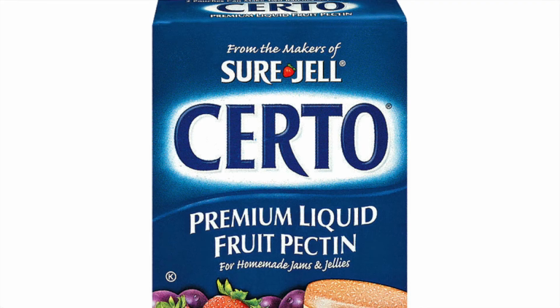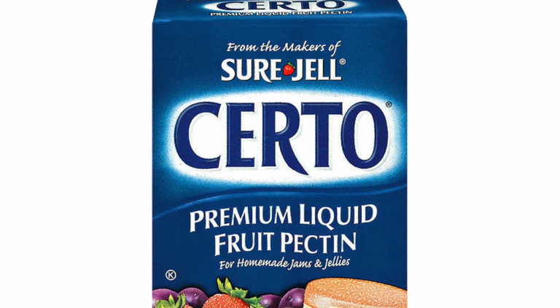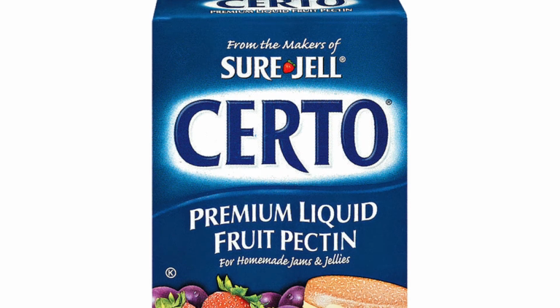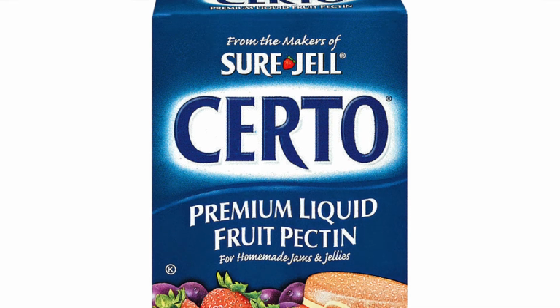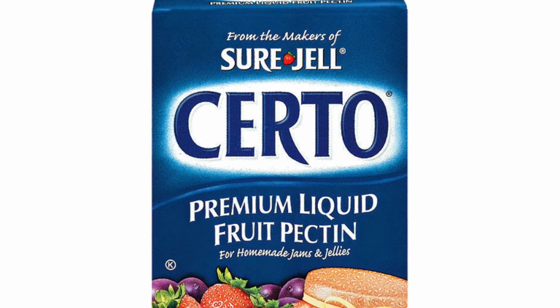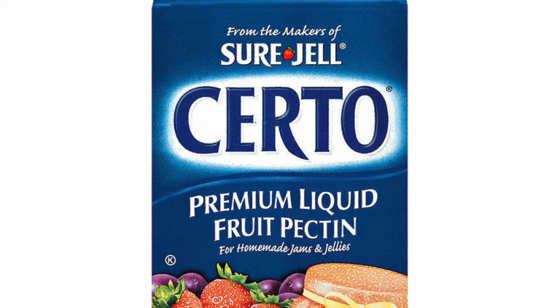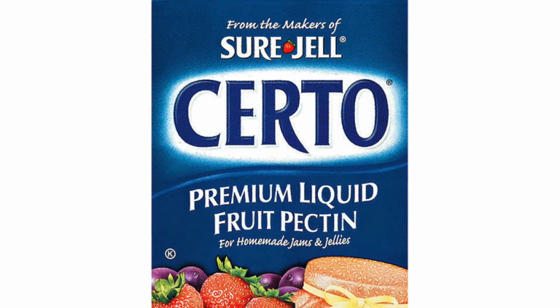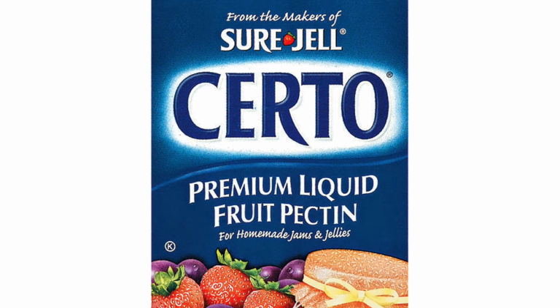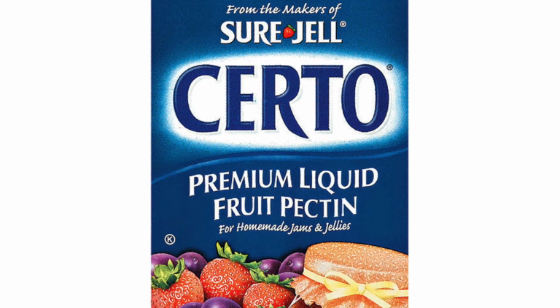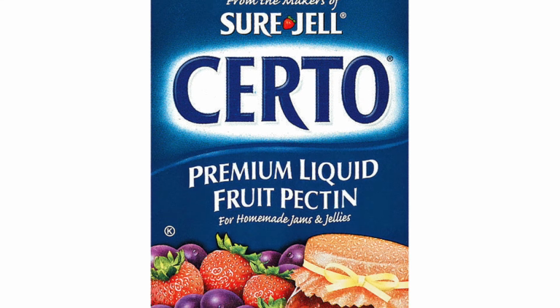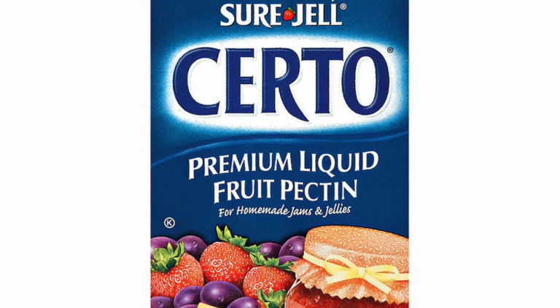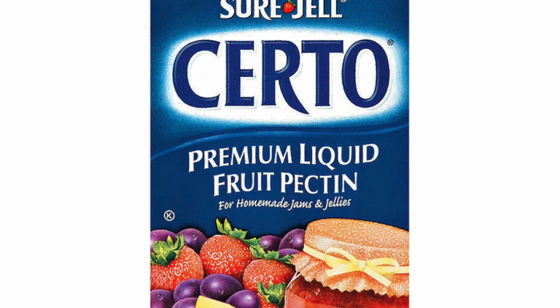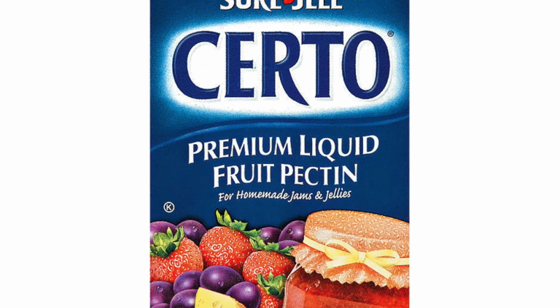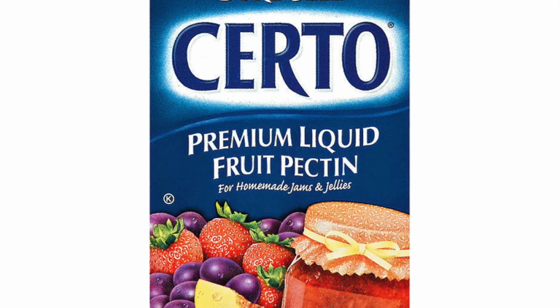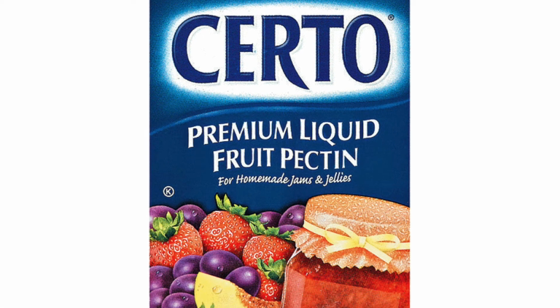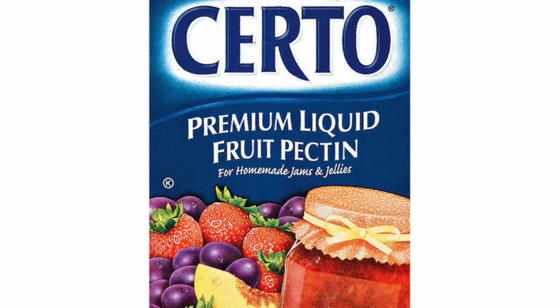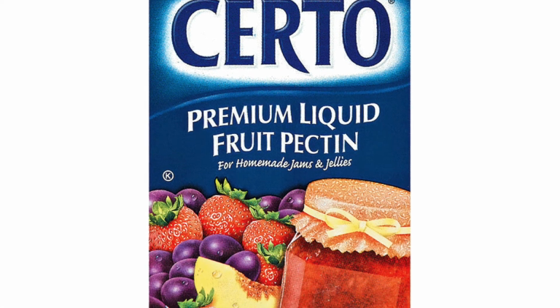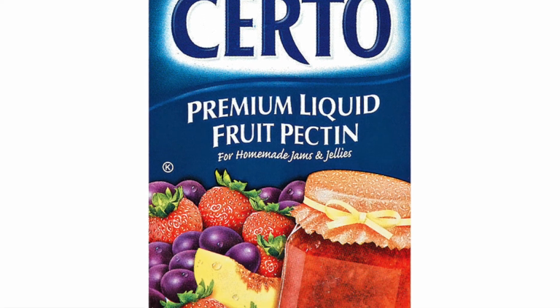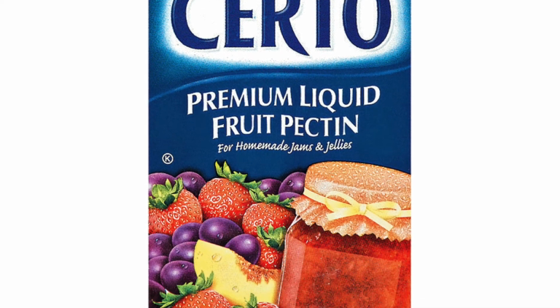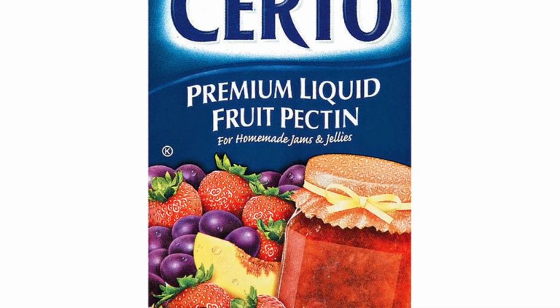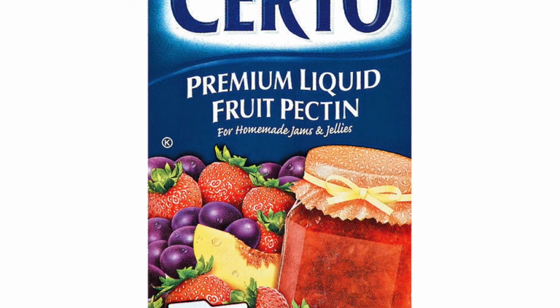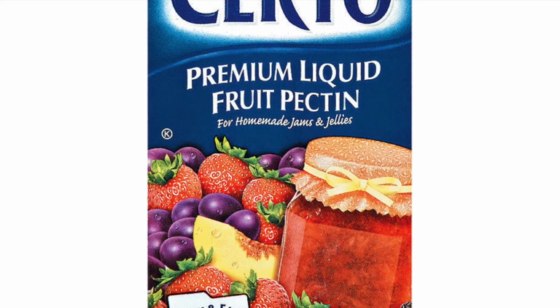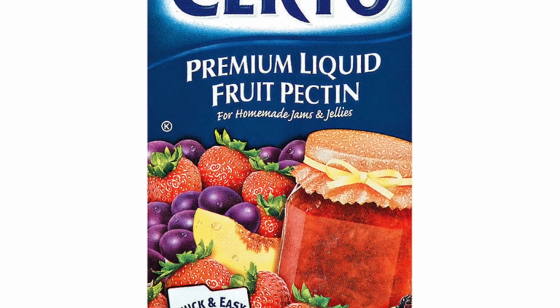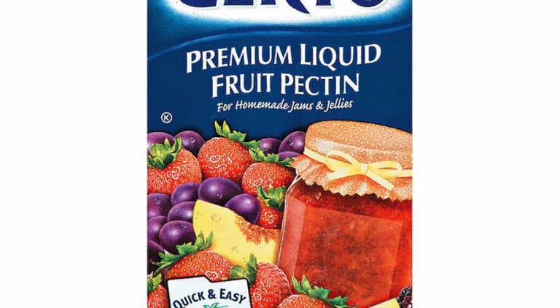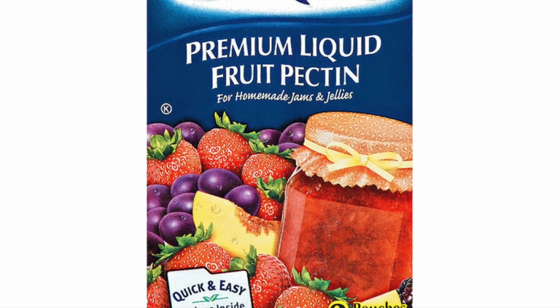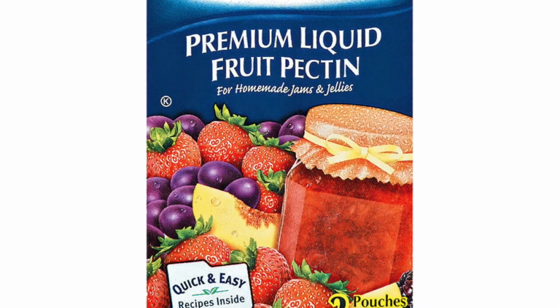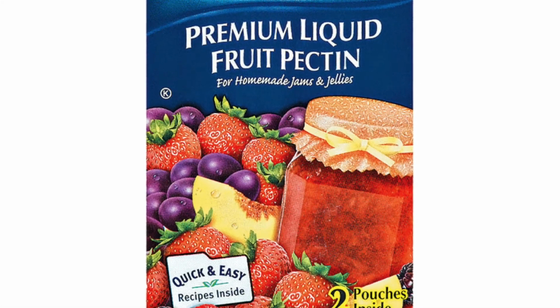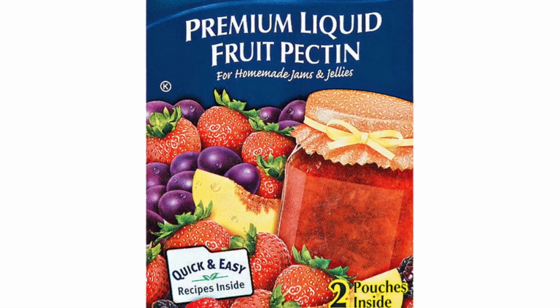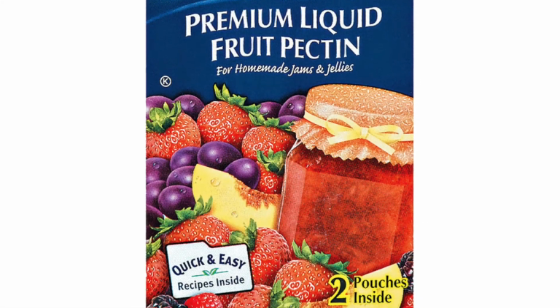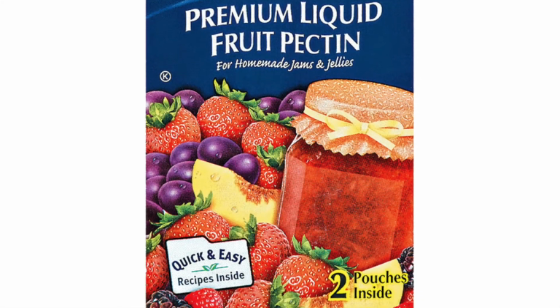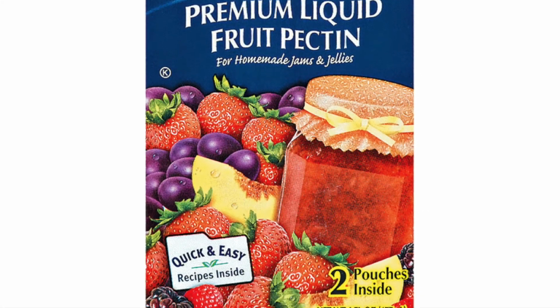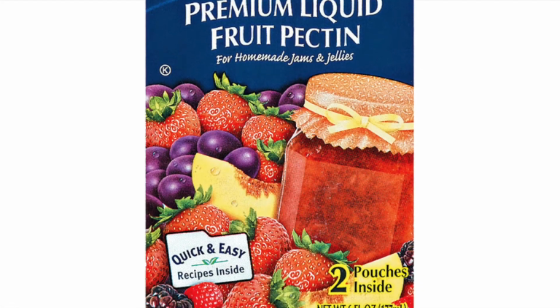Fruit Pectin is a gelling agent extracted from the cells of fruits and vegetables. It helps to give yogurts, jams, and jellies the proper consistency.